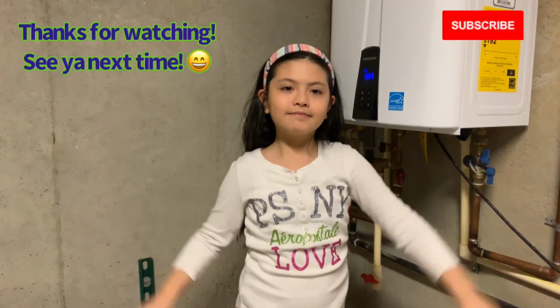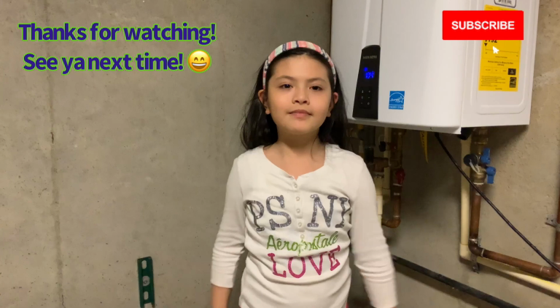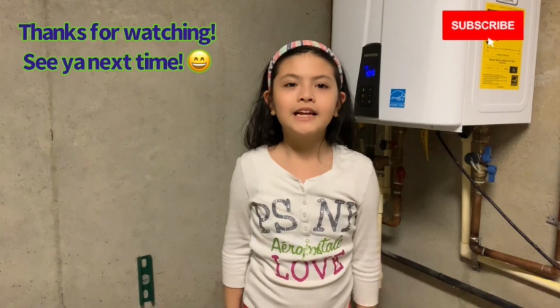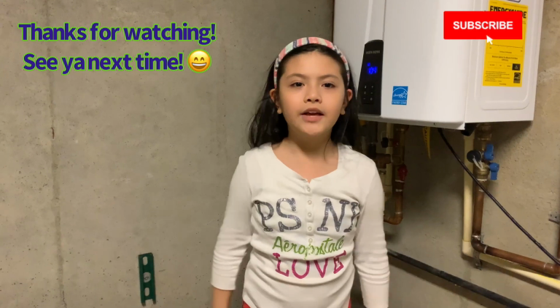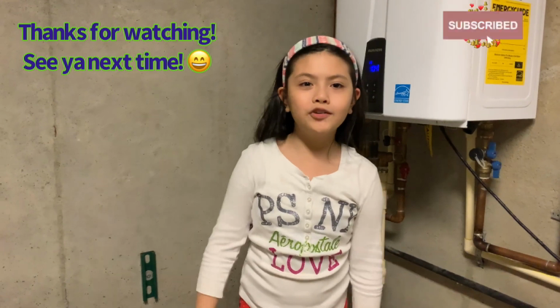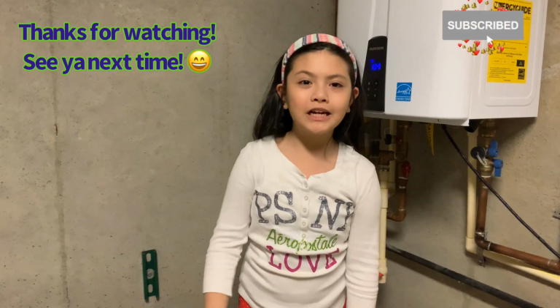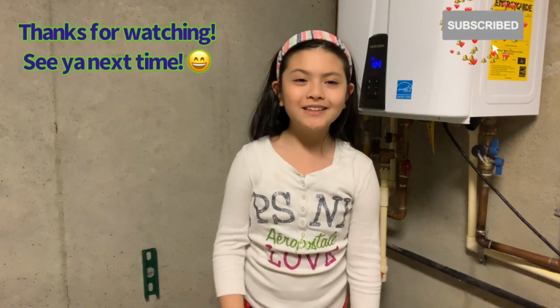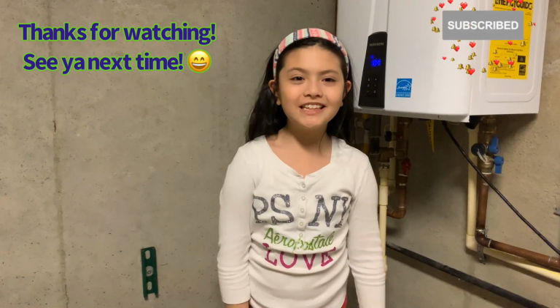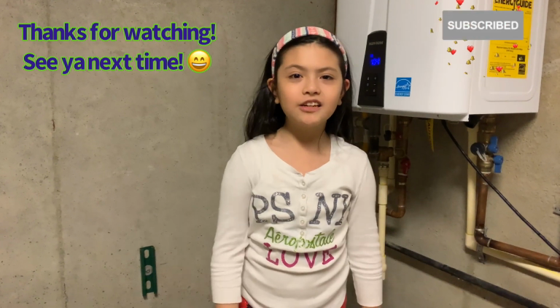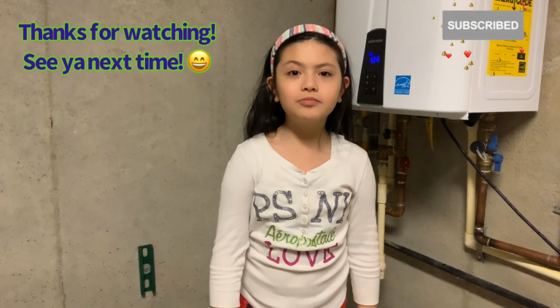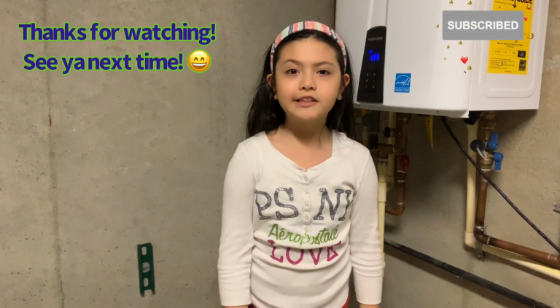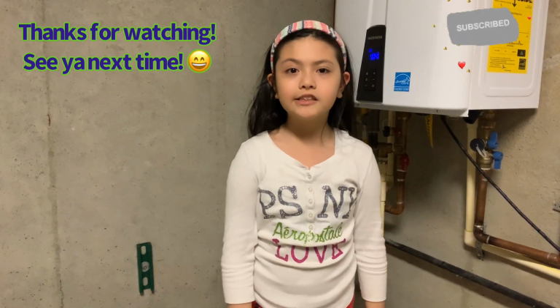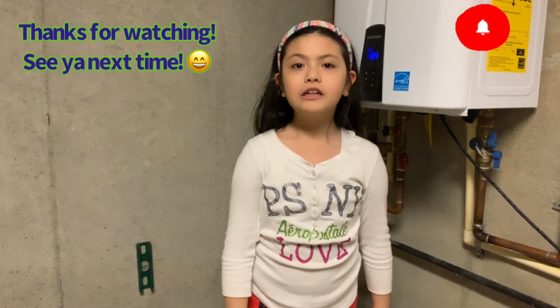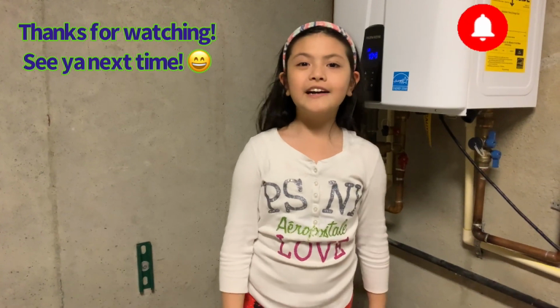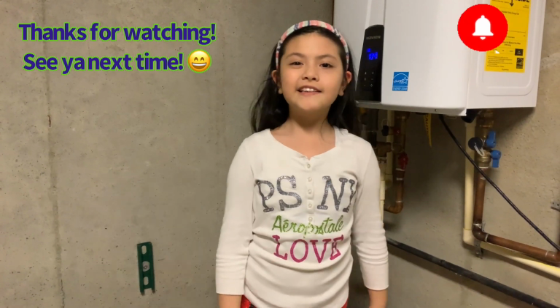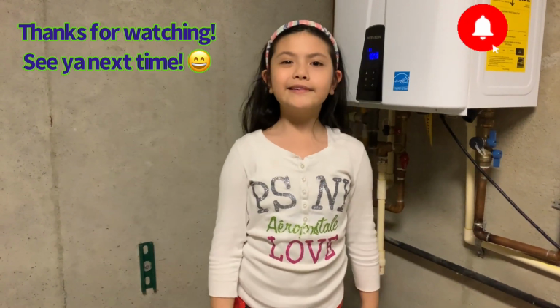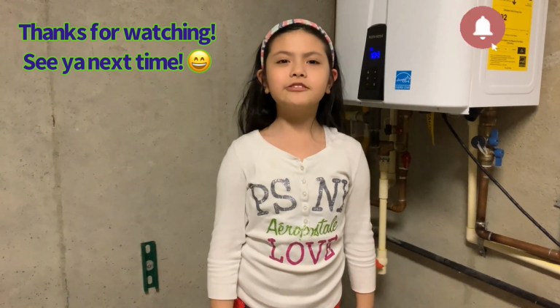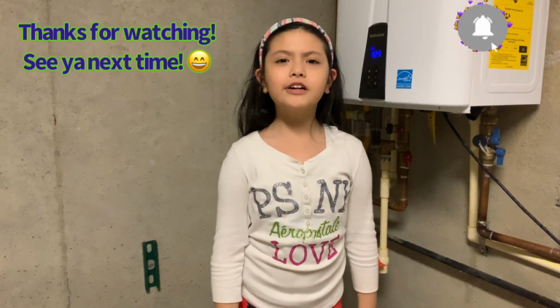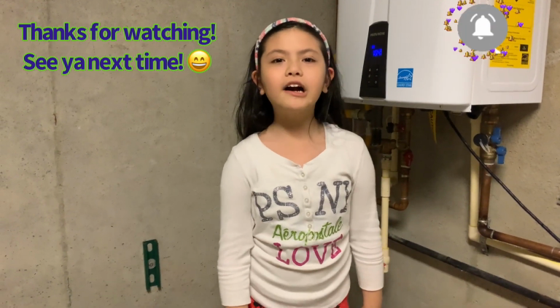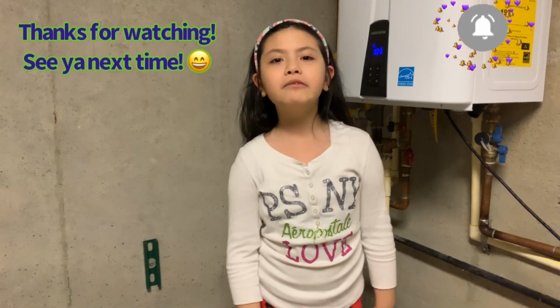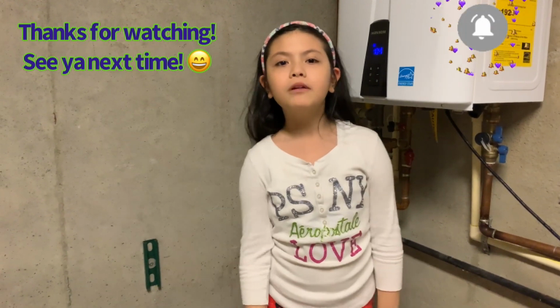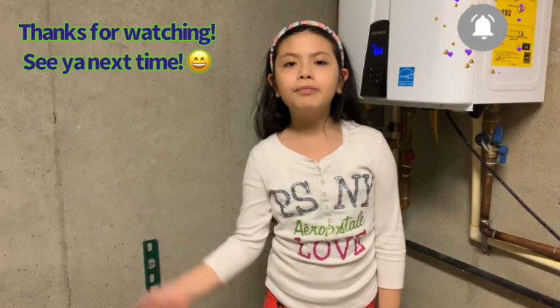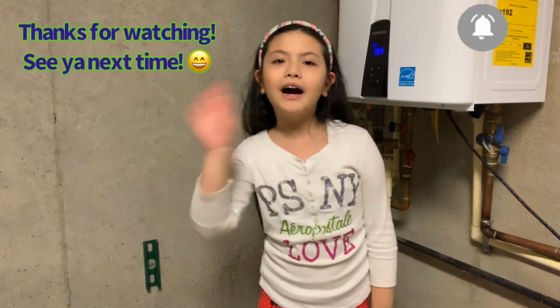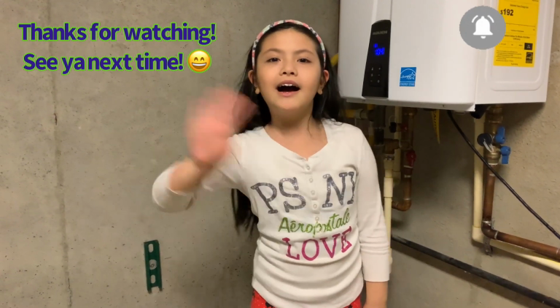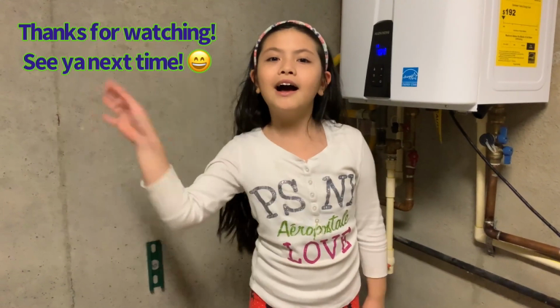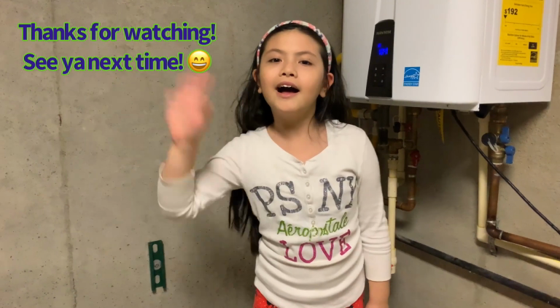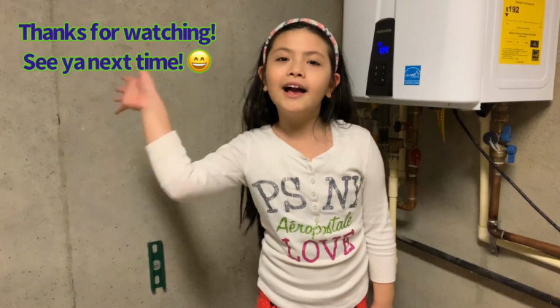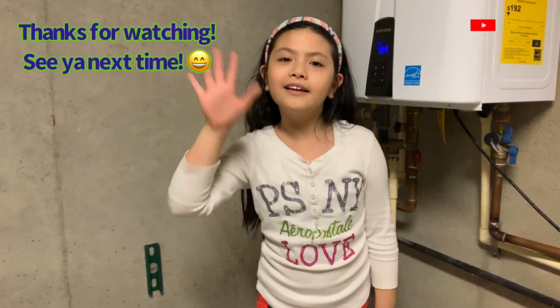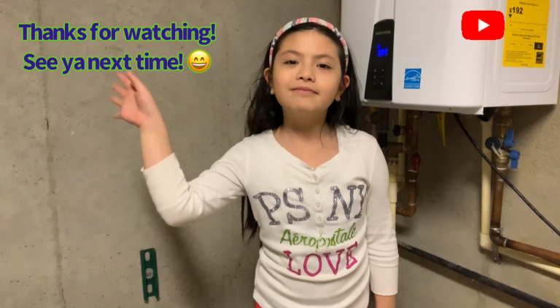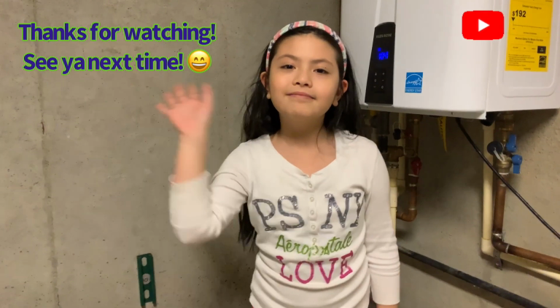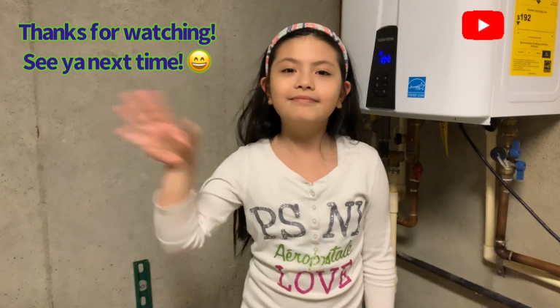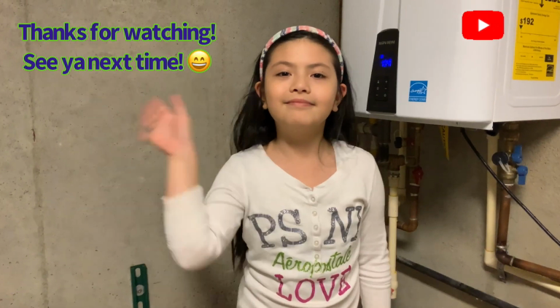If you like my channel, please like and subscribe. Bye!